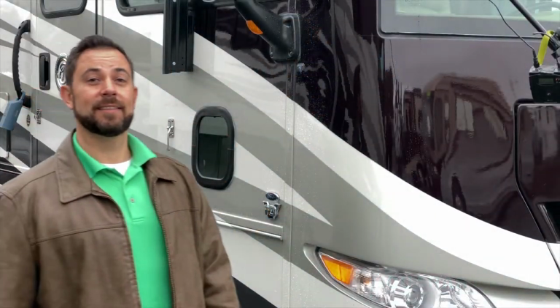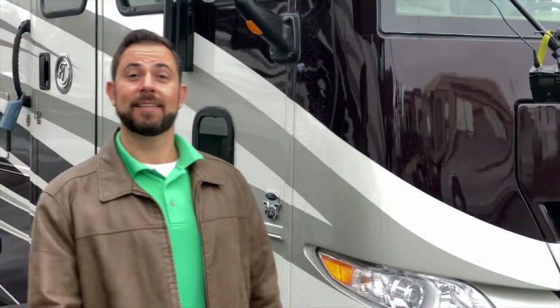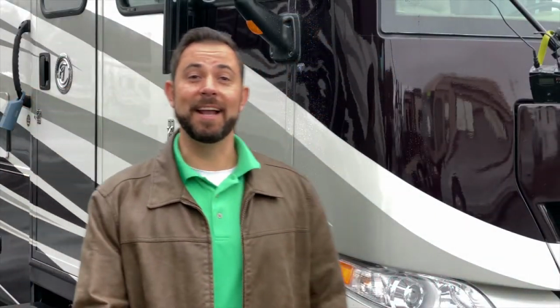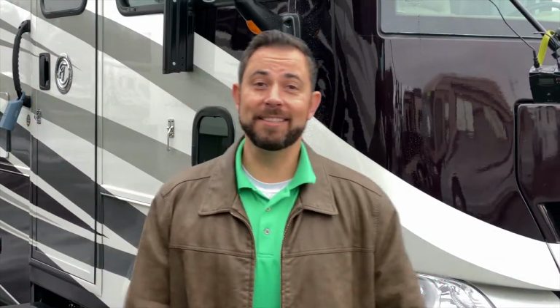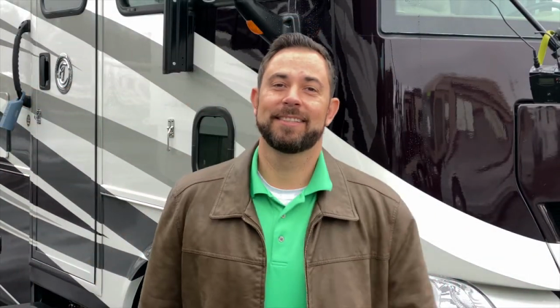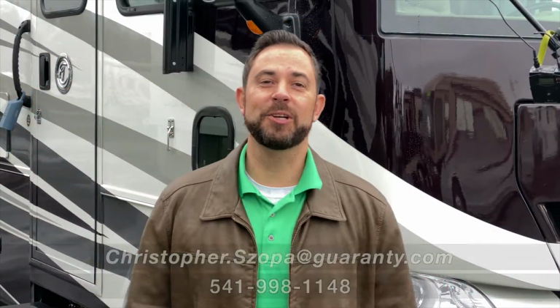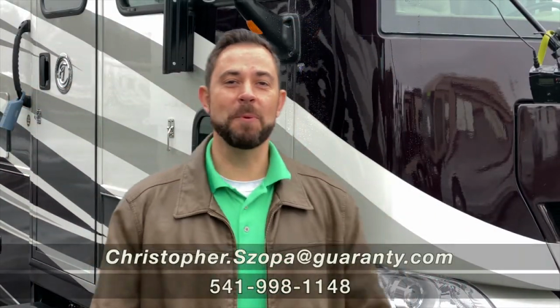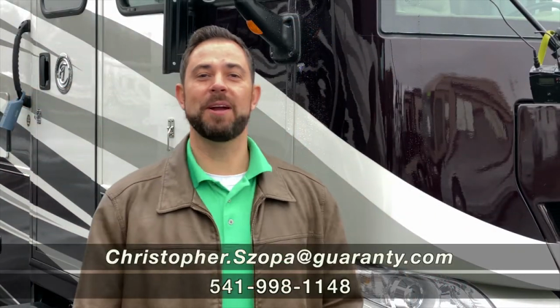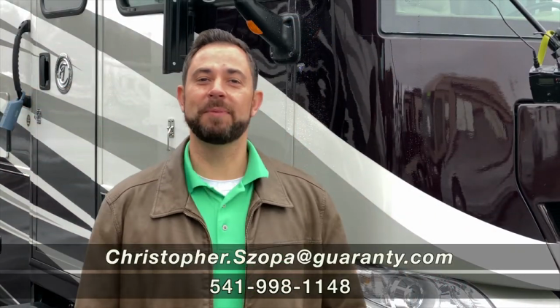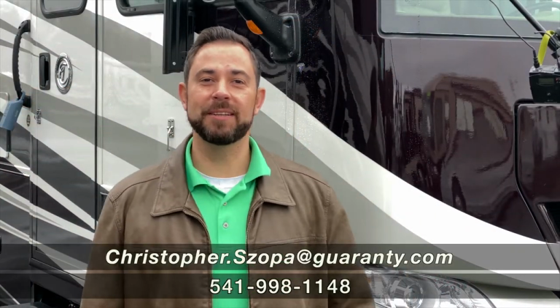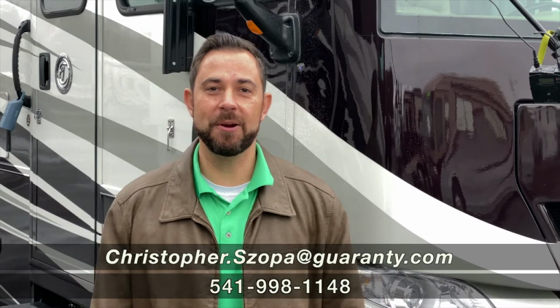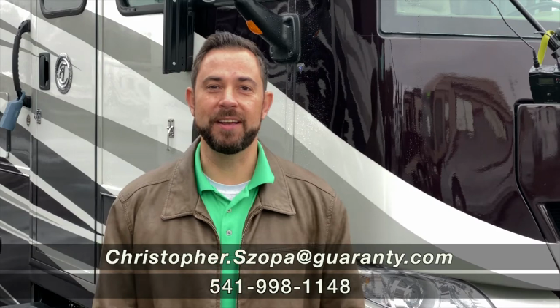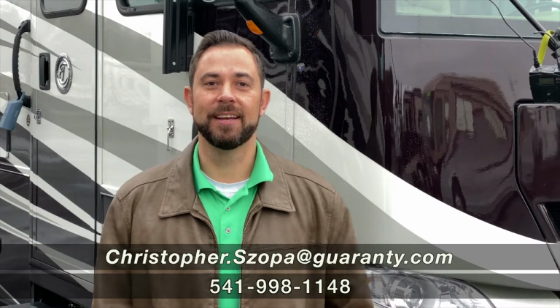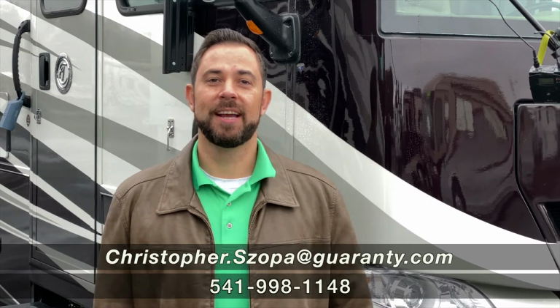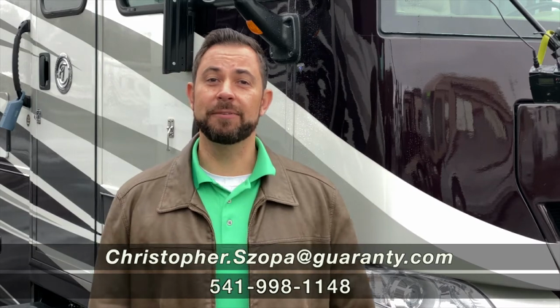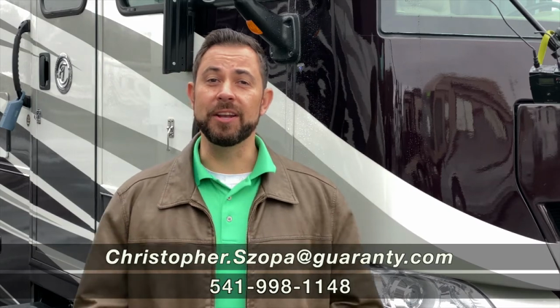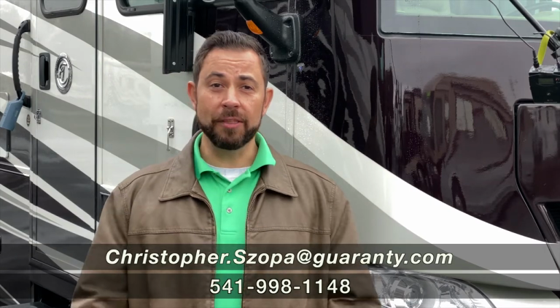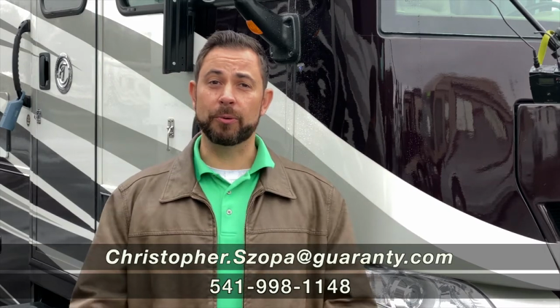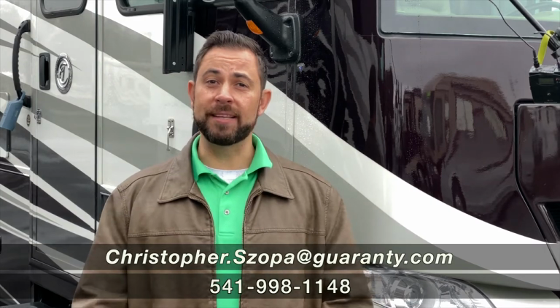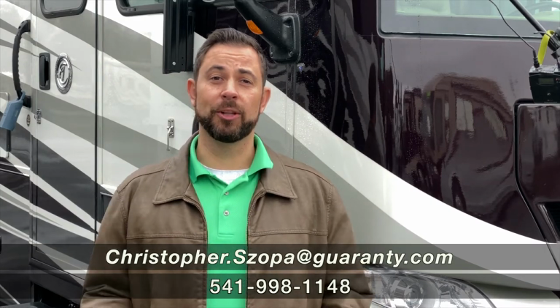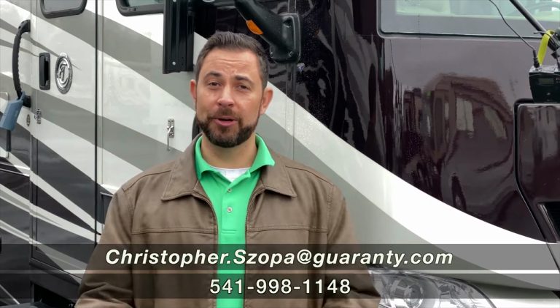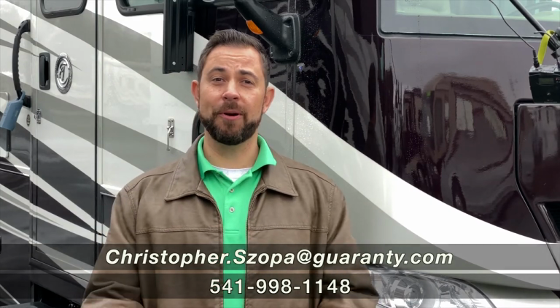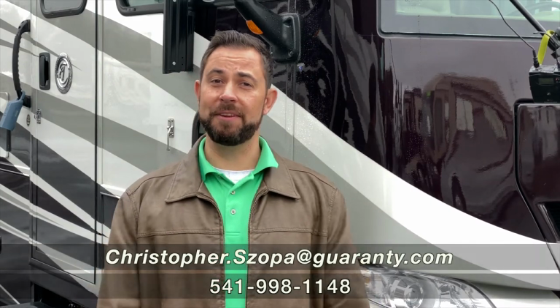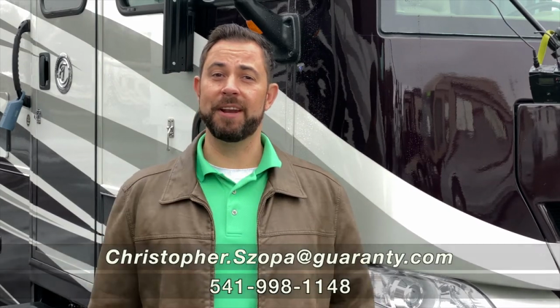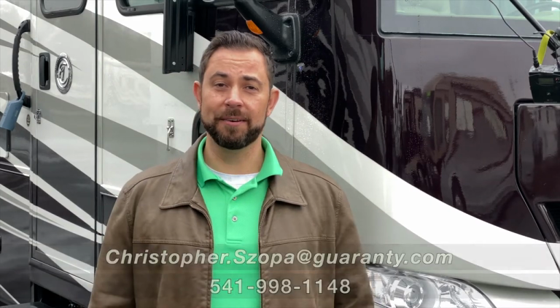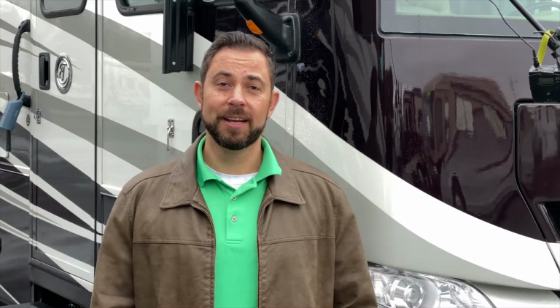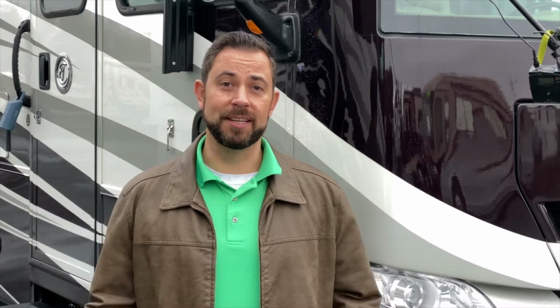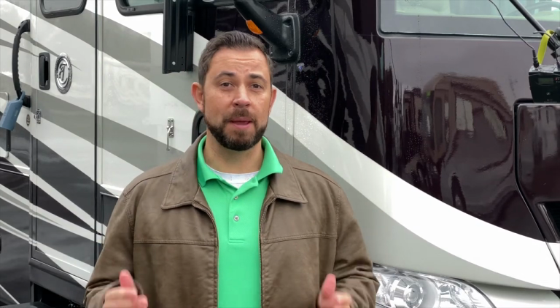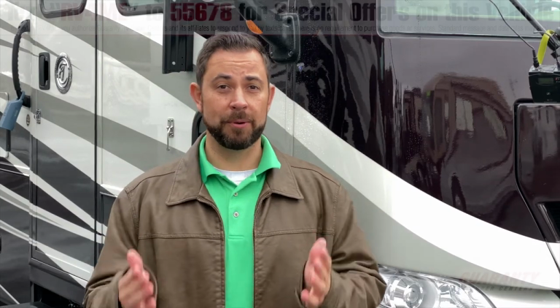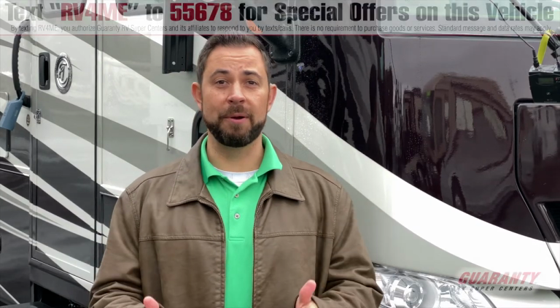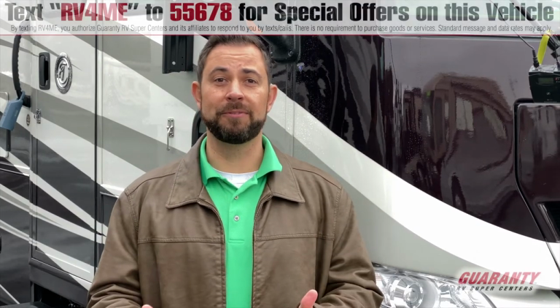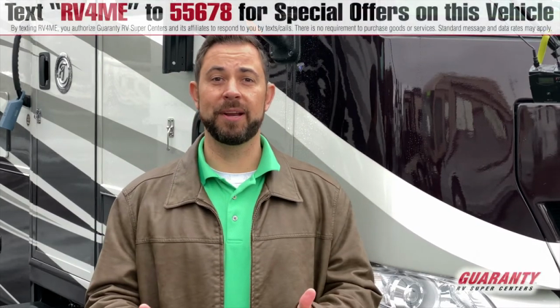Hey guys, Chris Shopa here from Guaranty RV, here for another great Learn Your RV video, because this may be the right one for you.